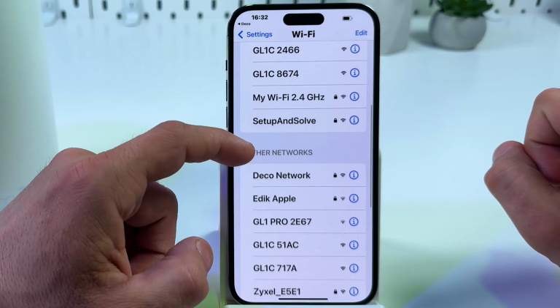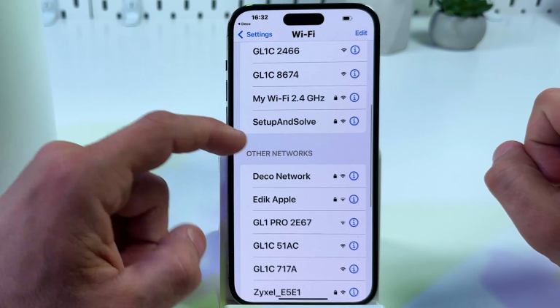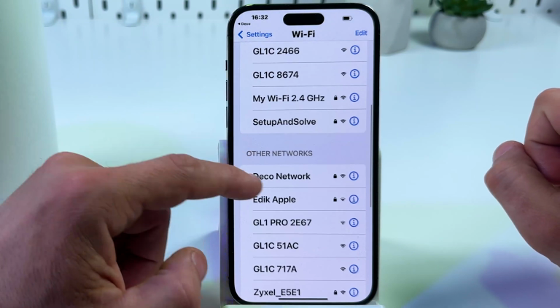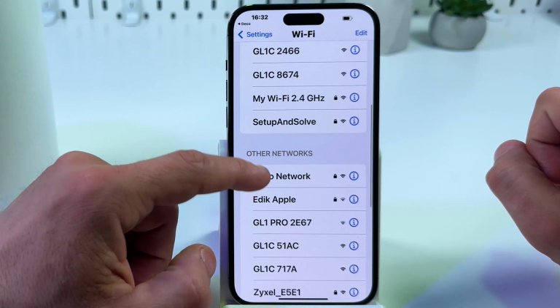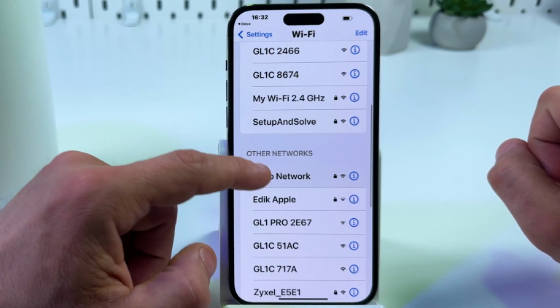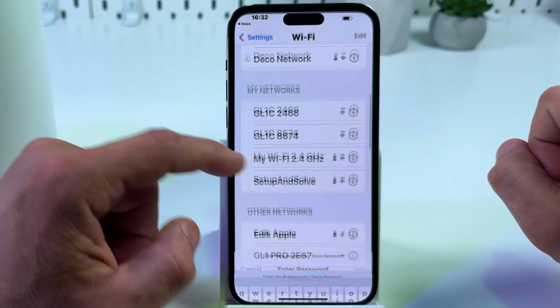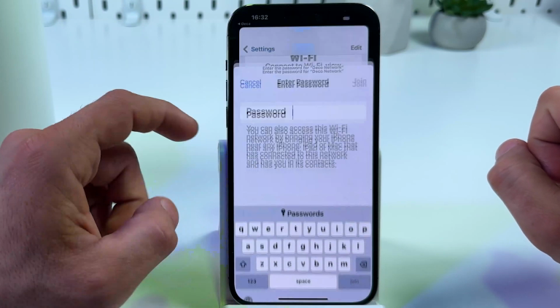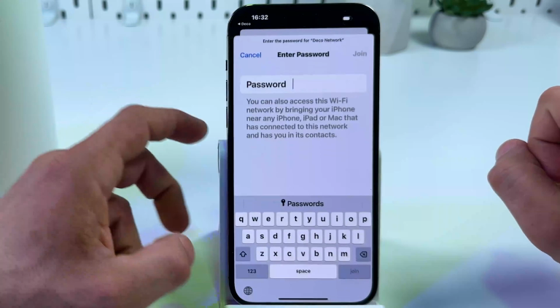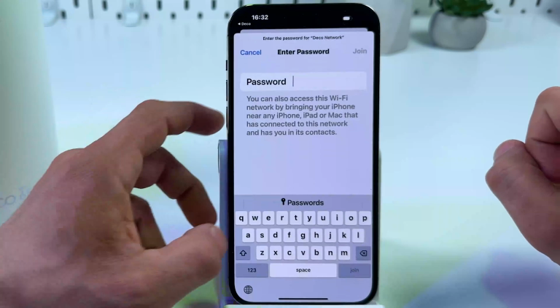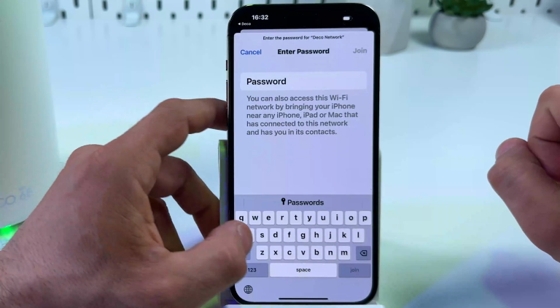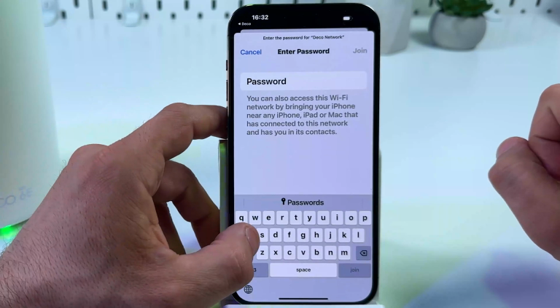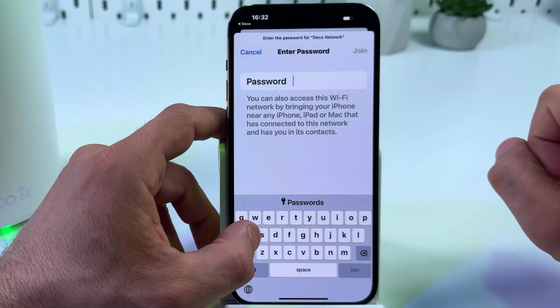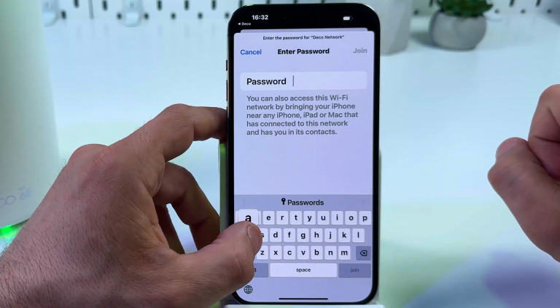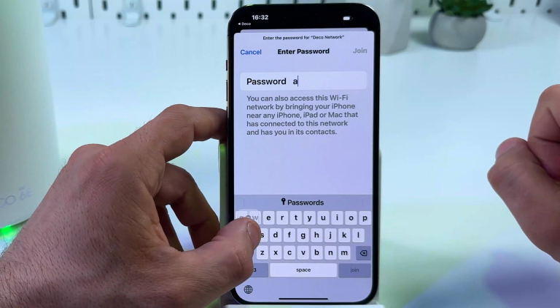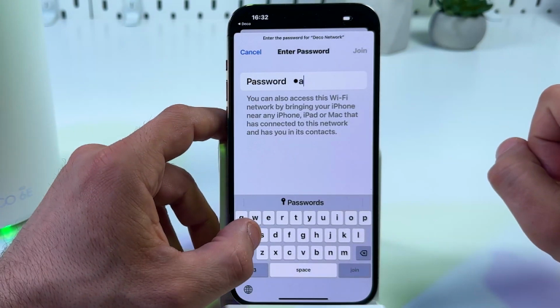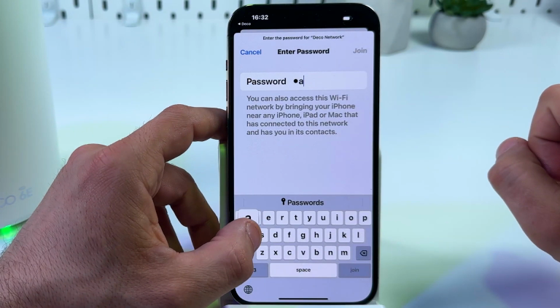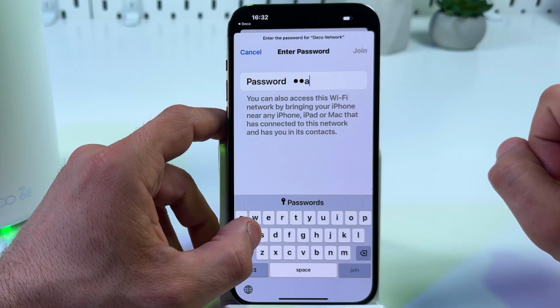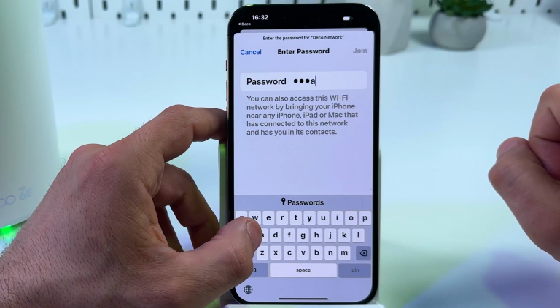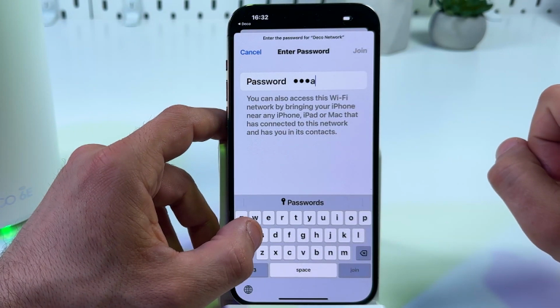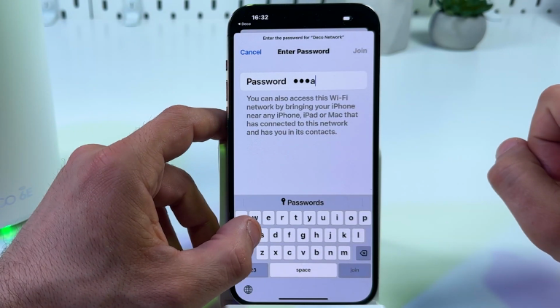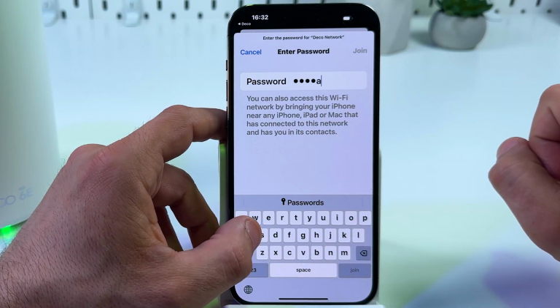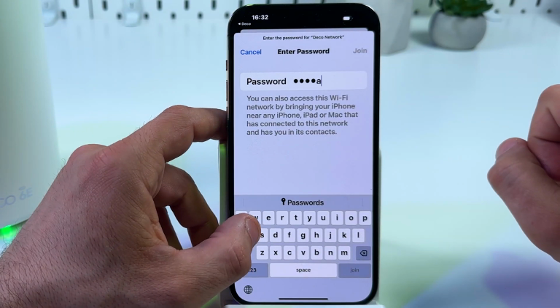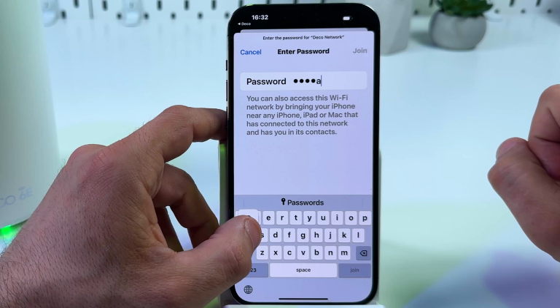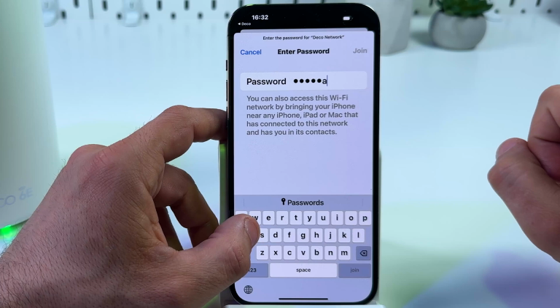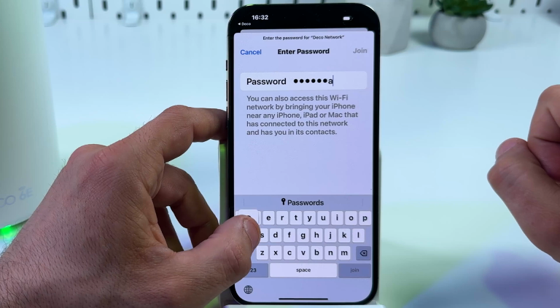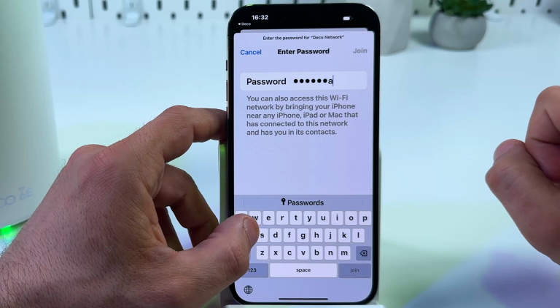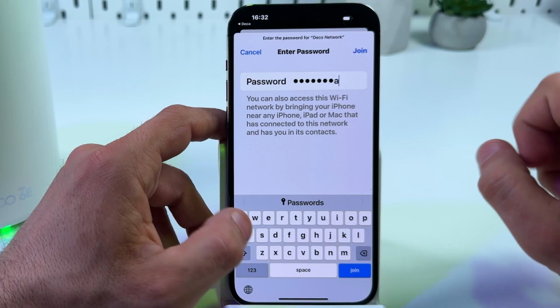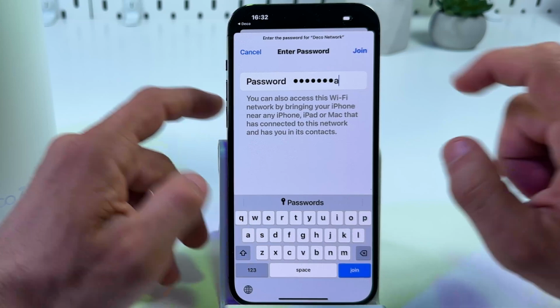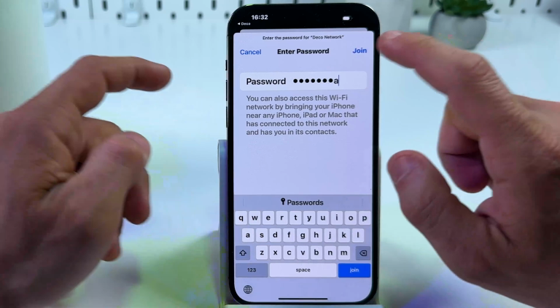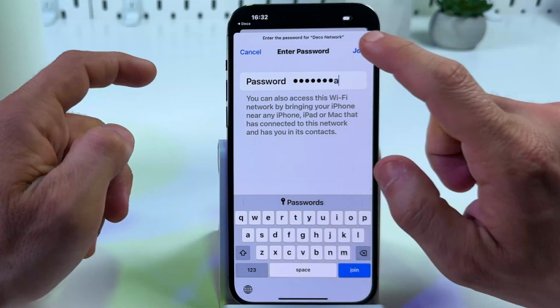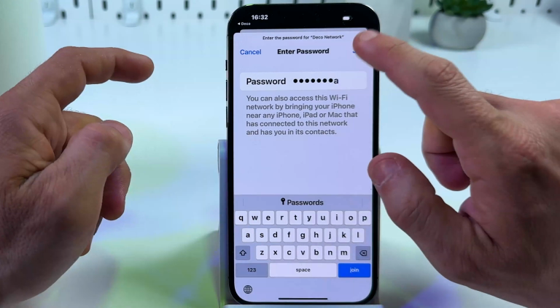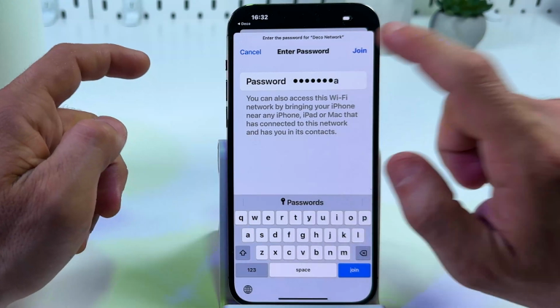Here is your Deco network. Enter your new password and join.